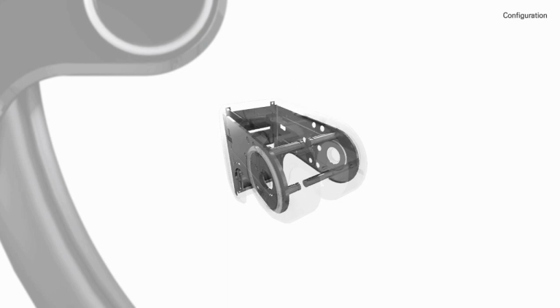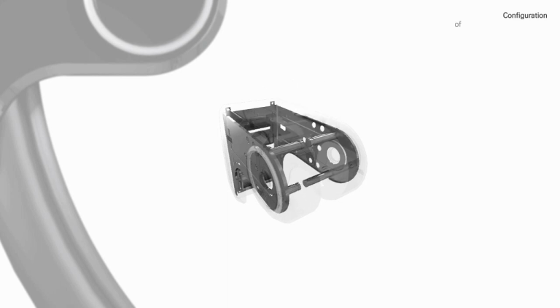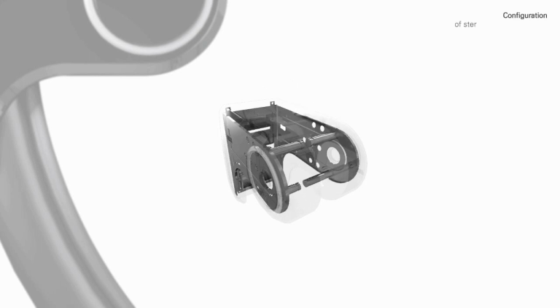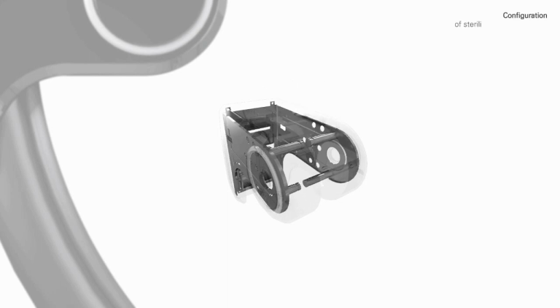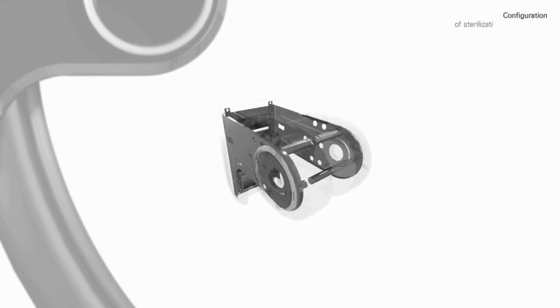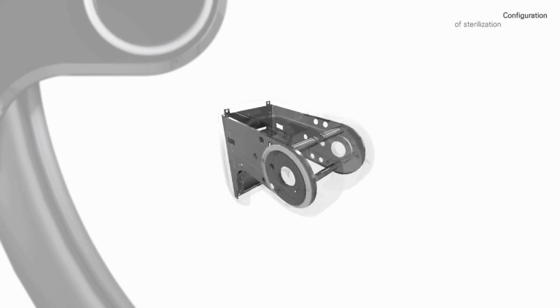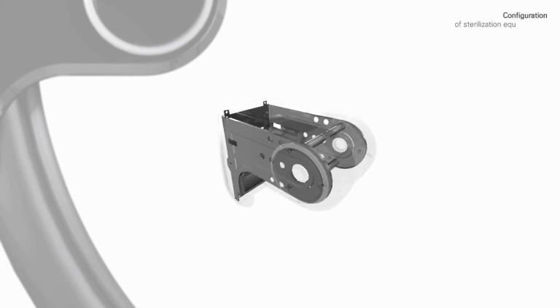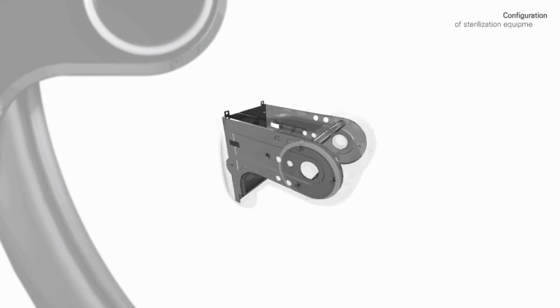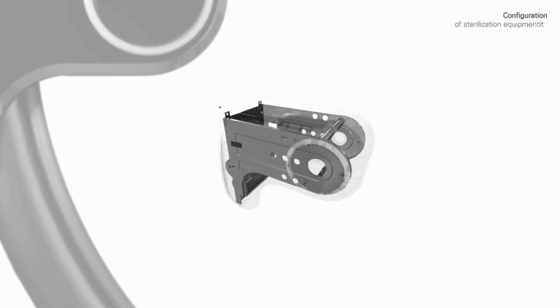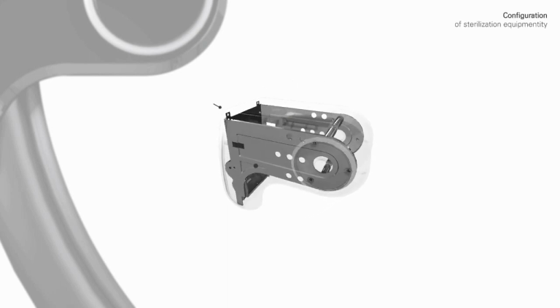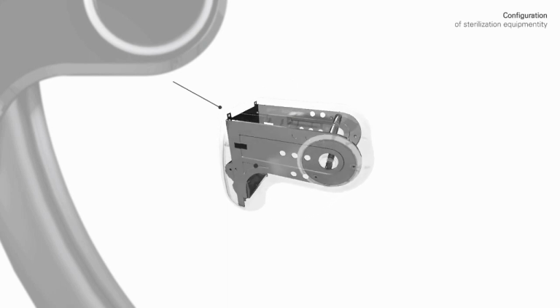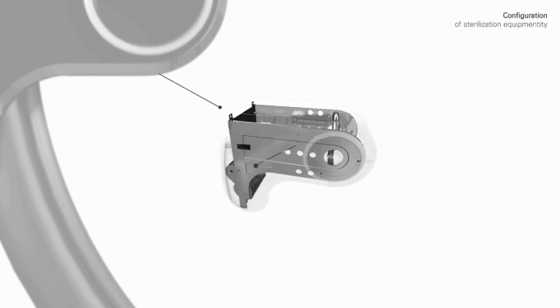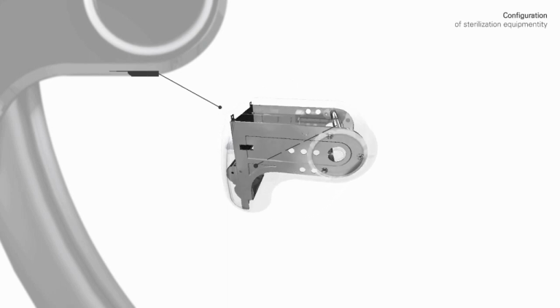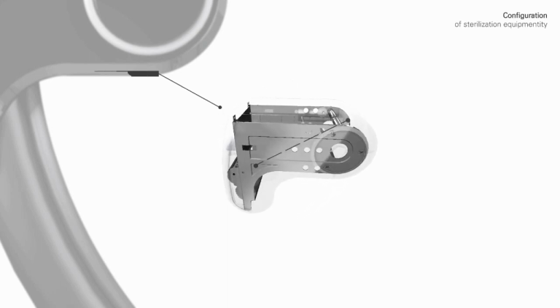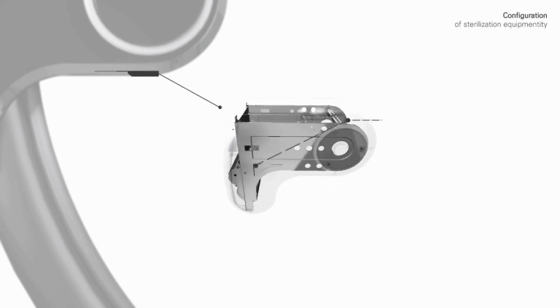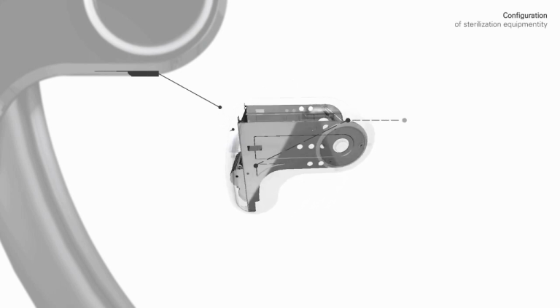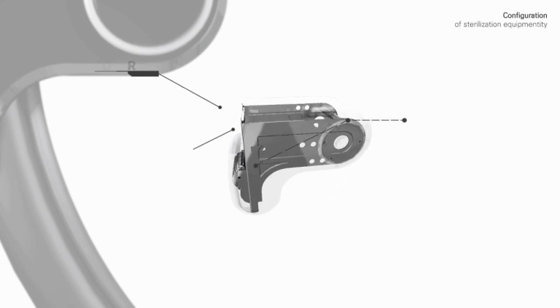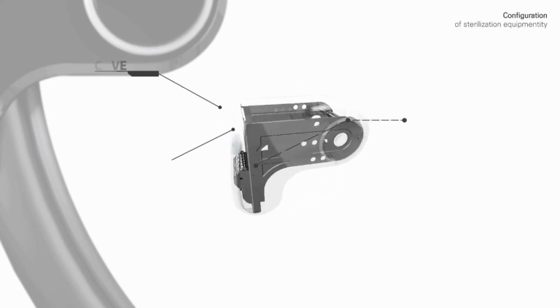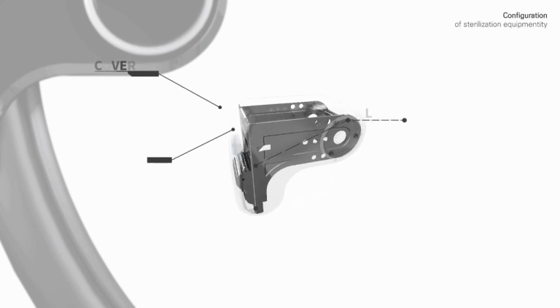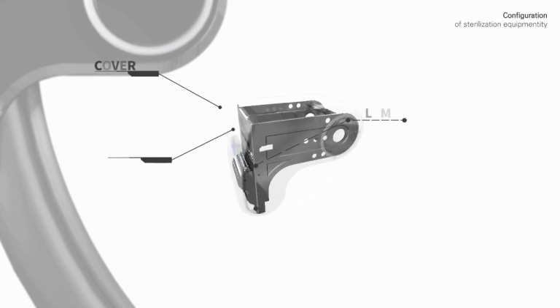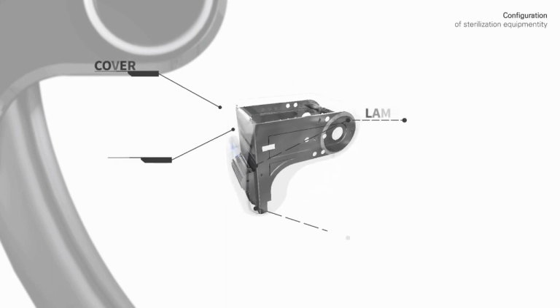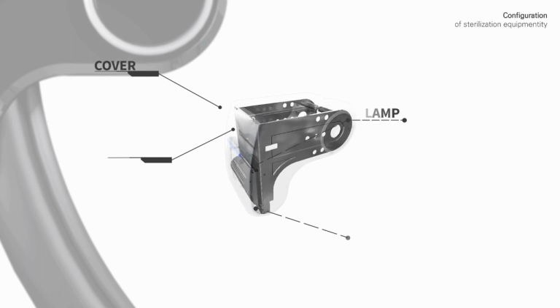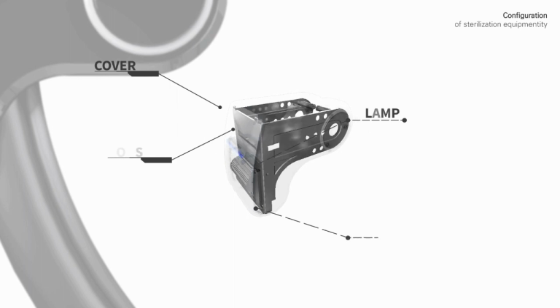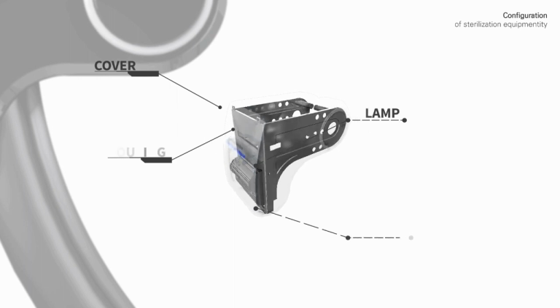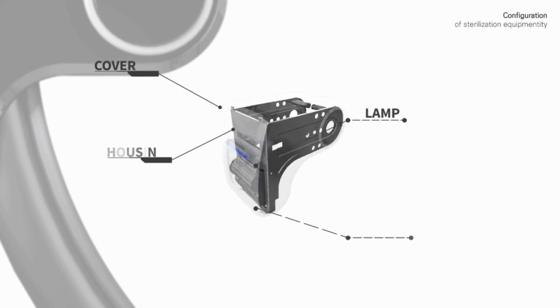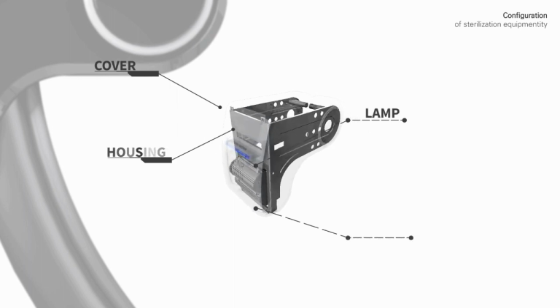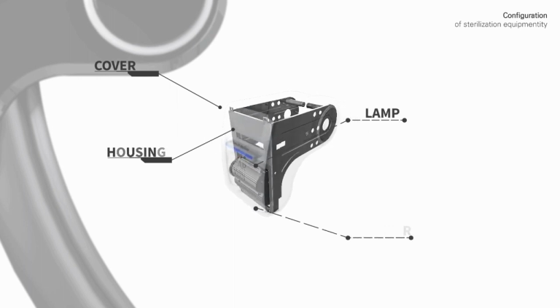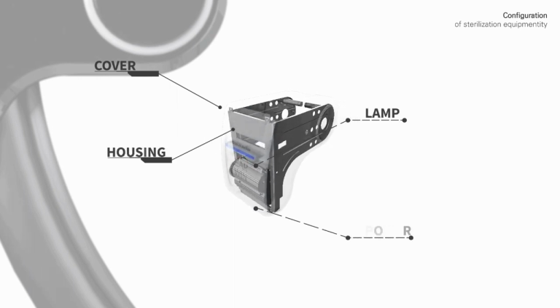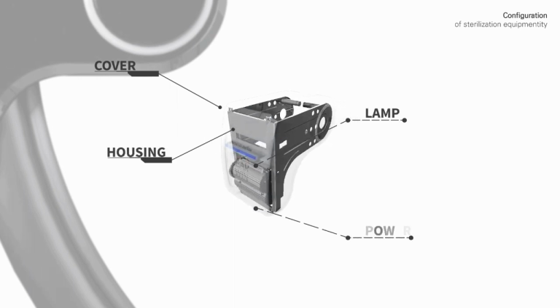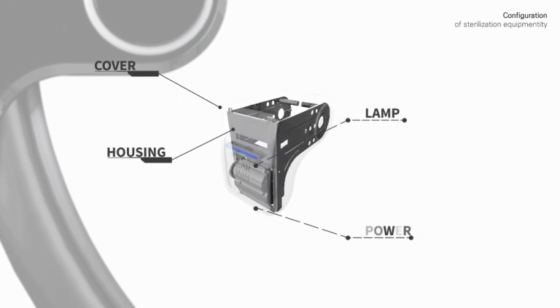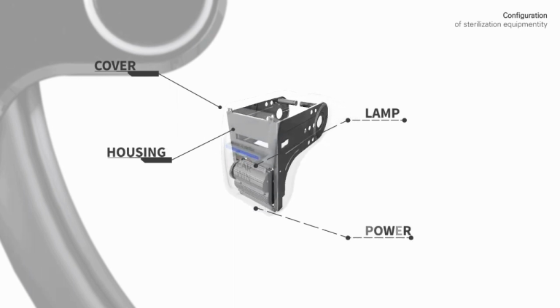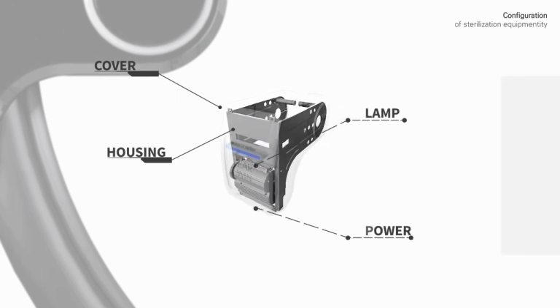This is a simple device that consists of a cover, lamp, housing, and power source.